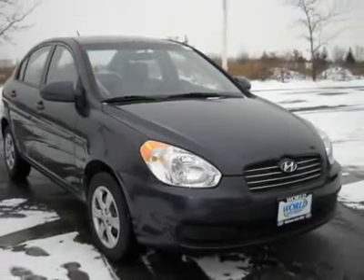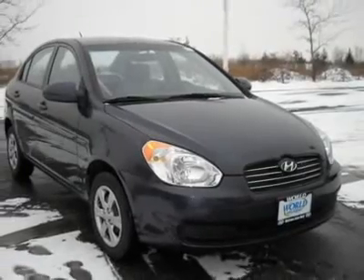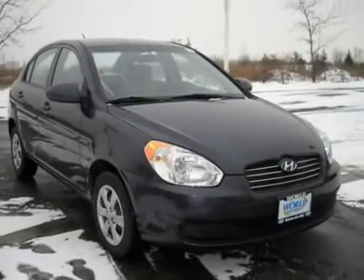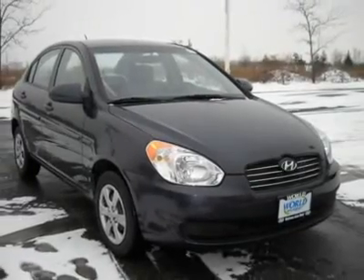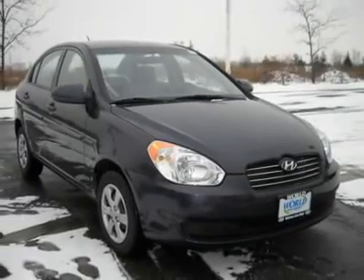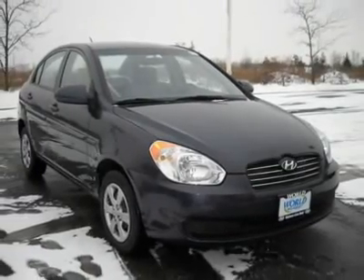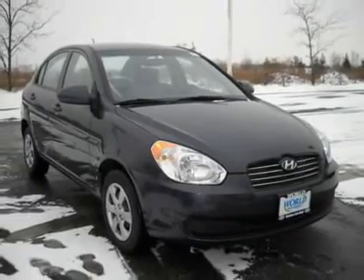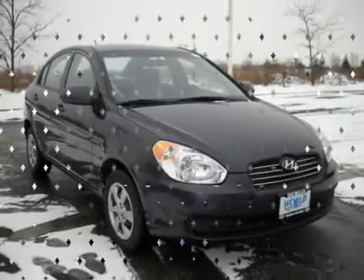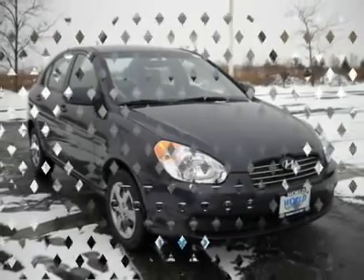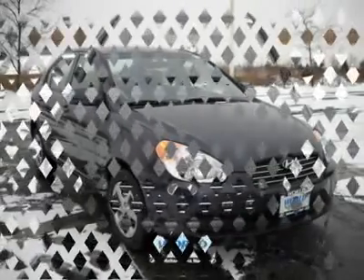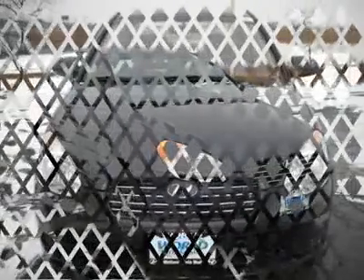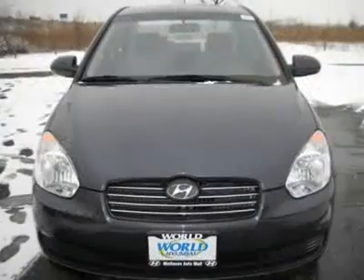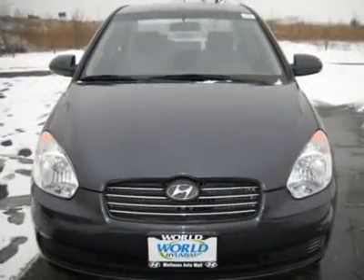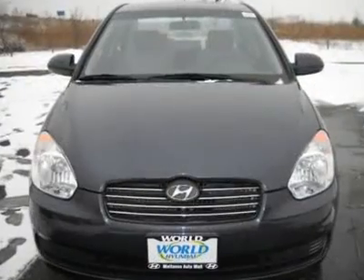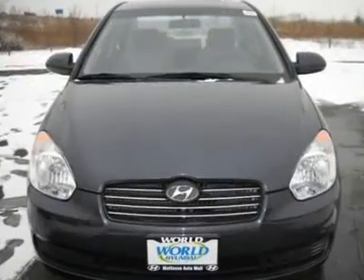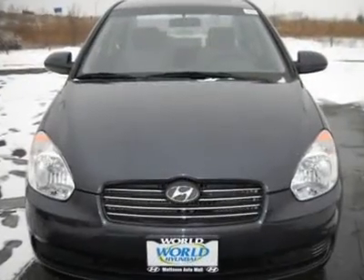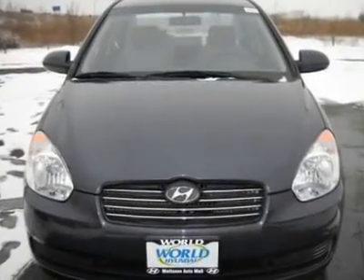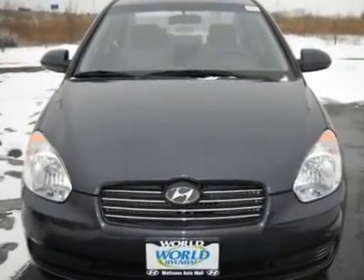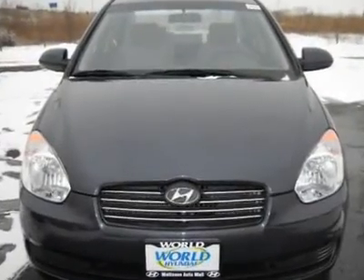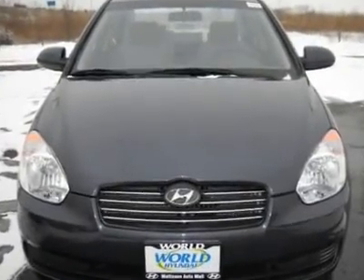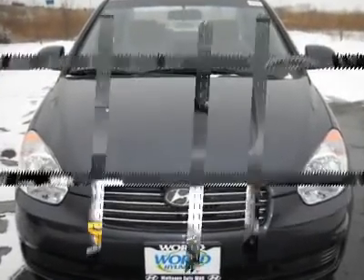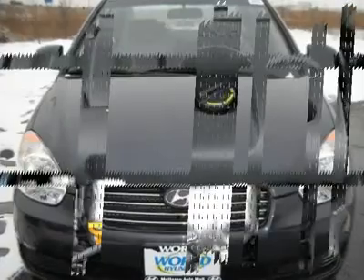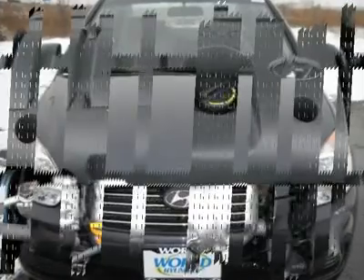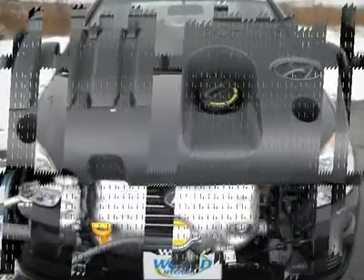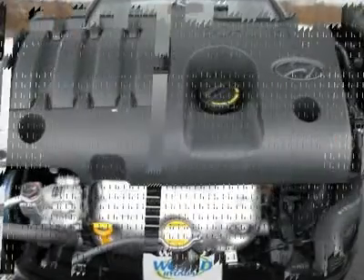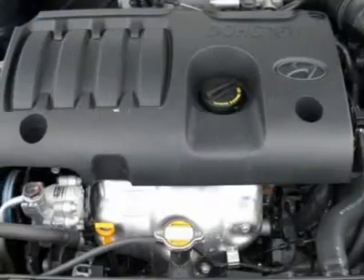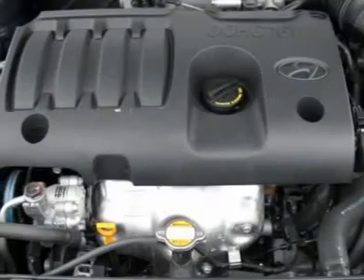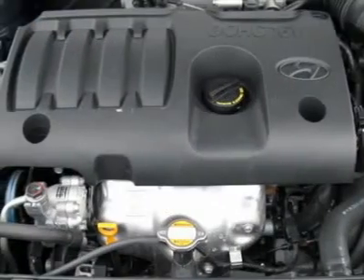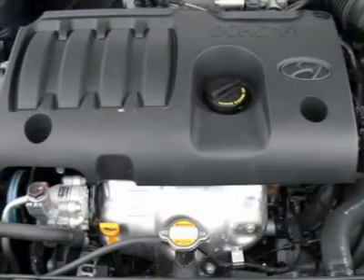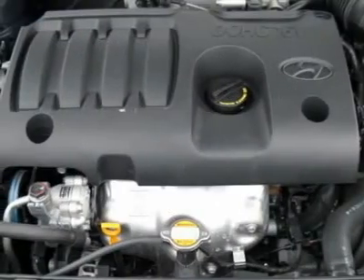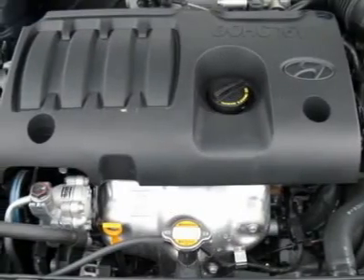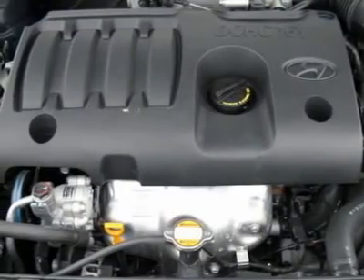This car has many safety features, including airbags and much more. Come in and test drive this car today.